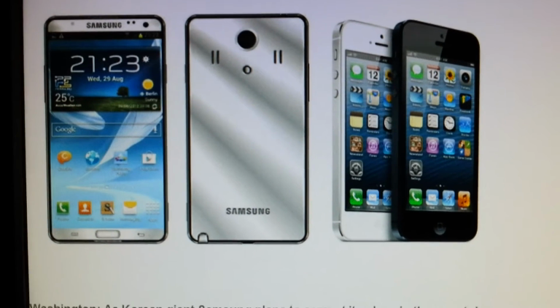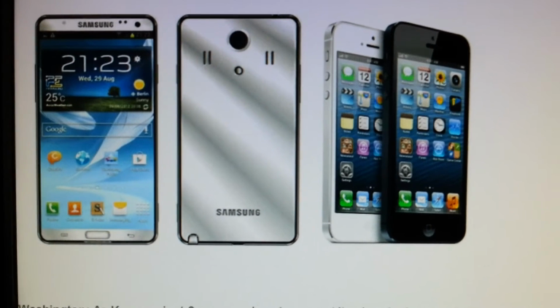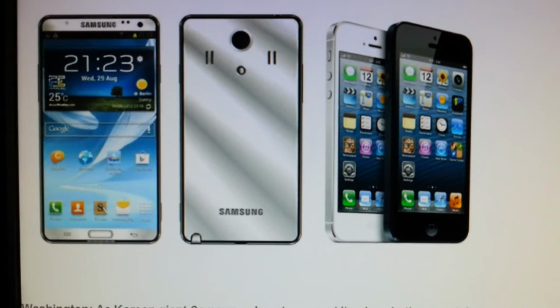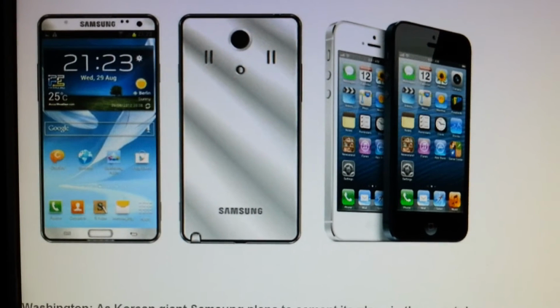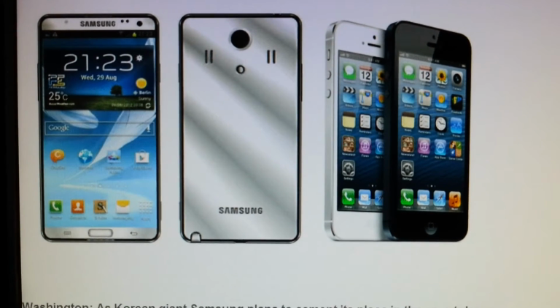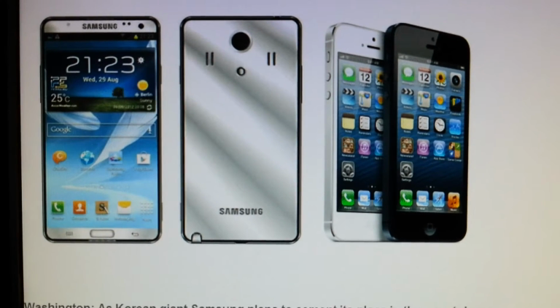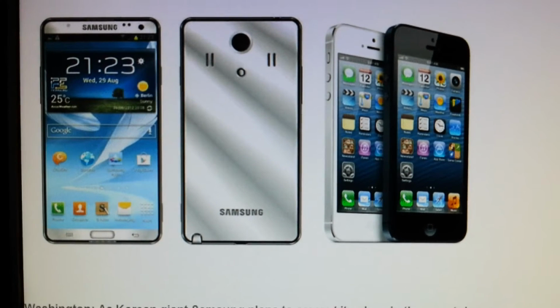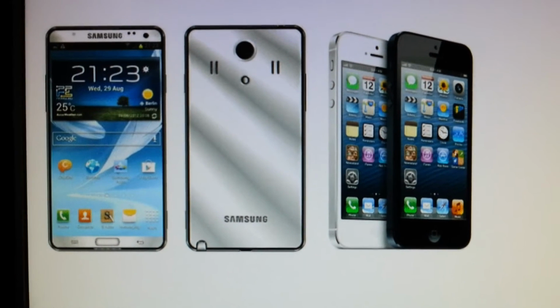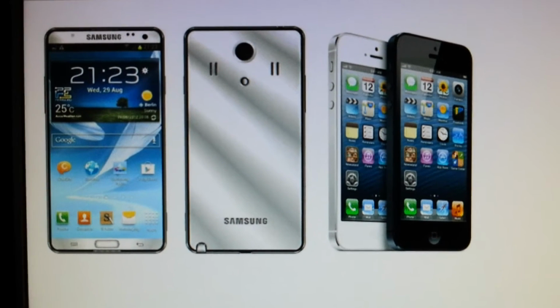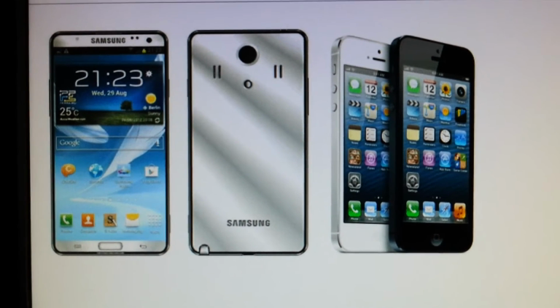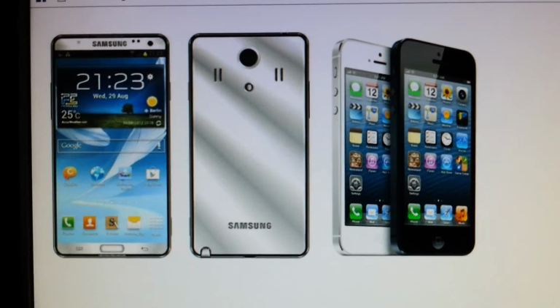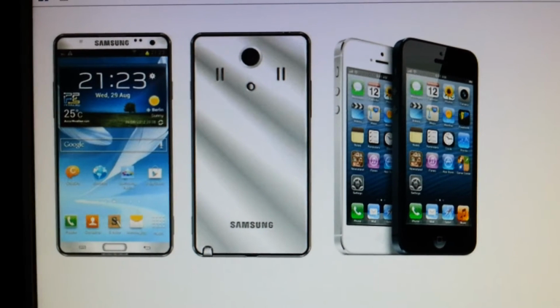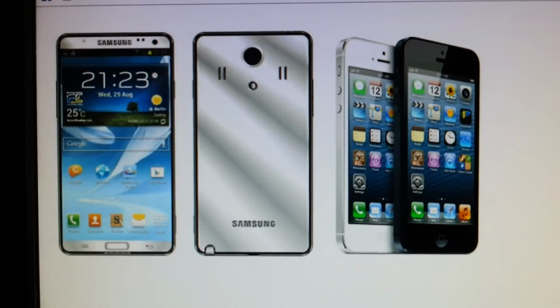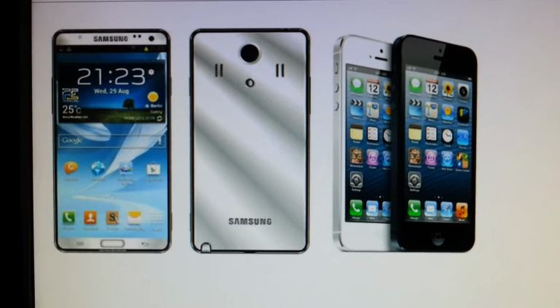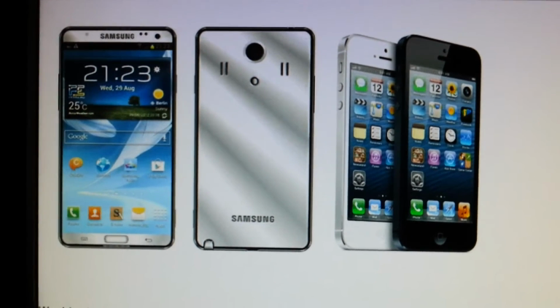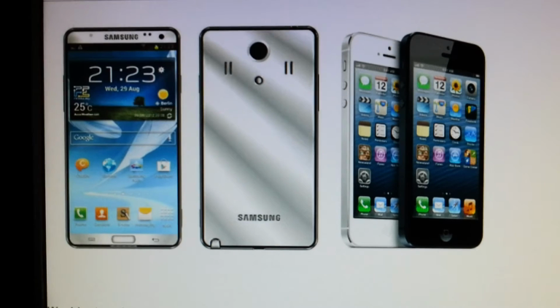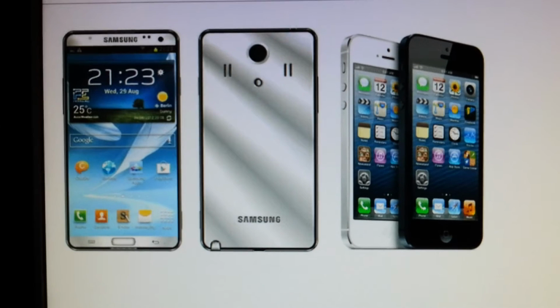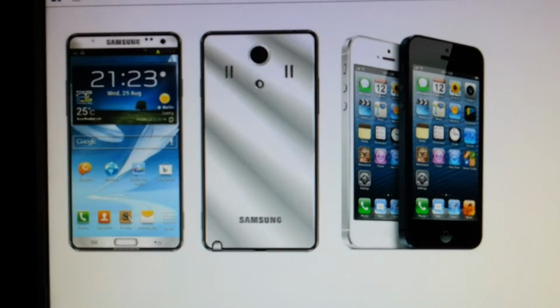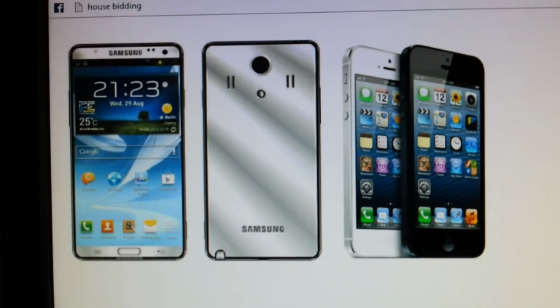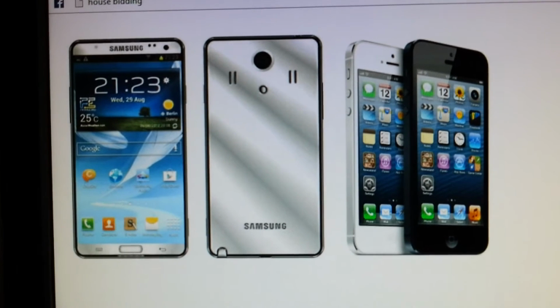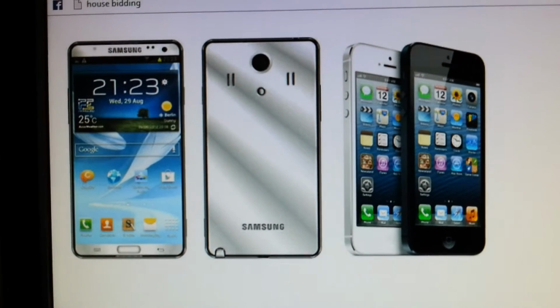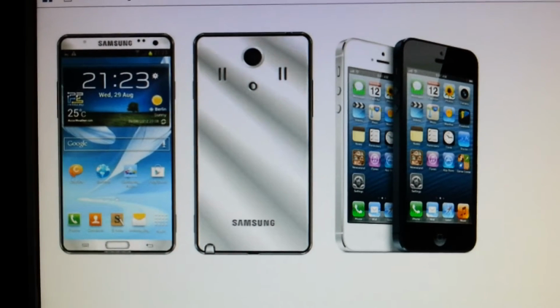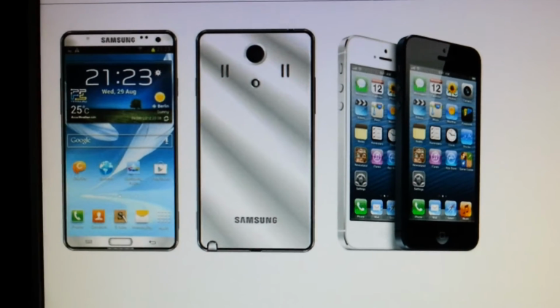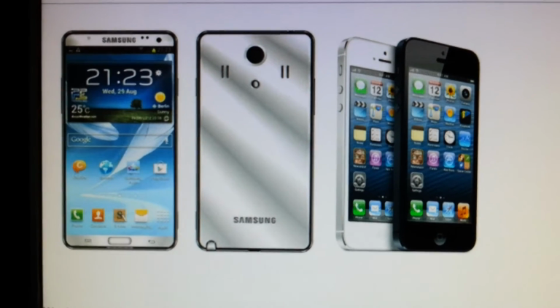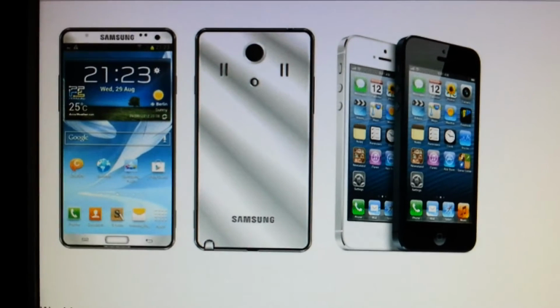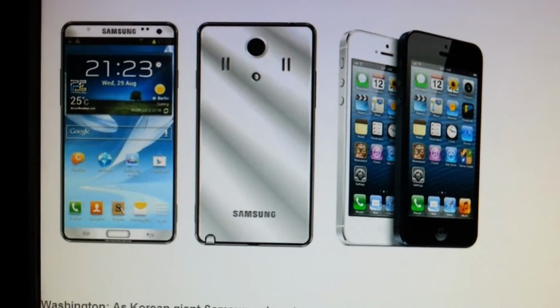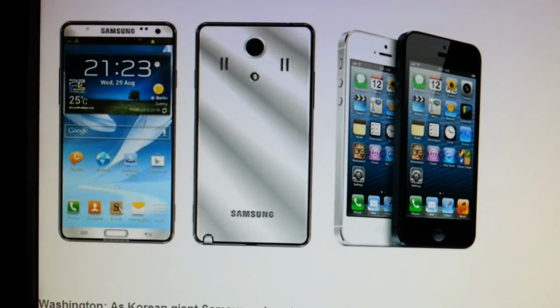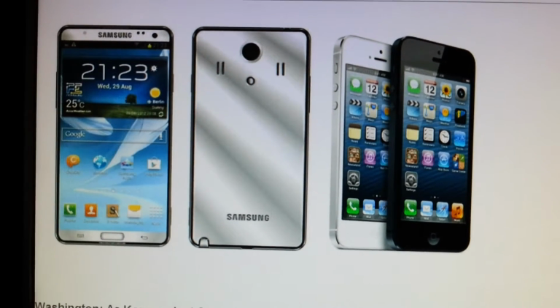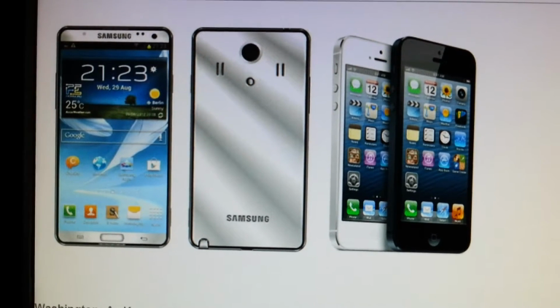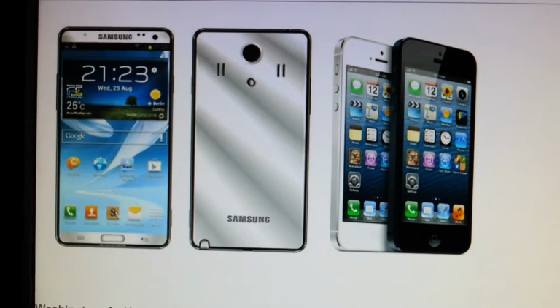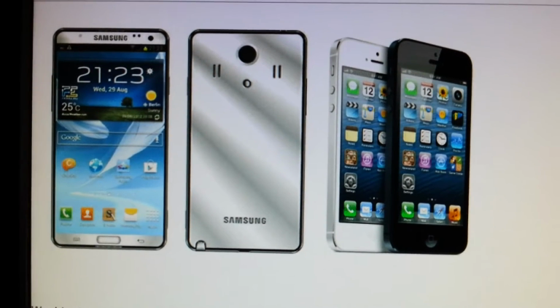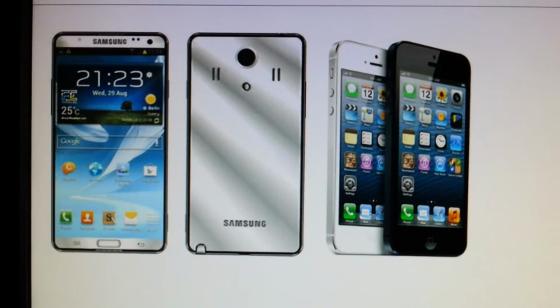I'll be talking about the display, features, camera, the processors and the hardware and that kind of stuff.